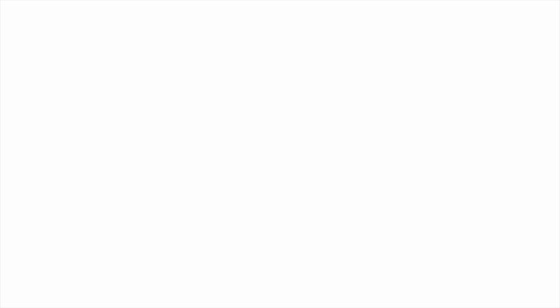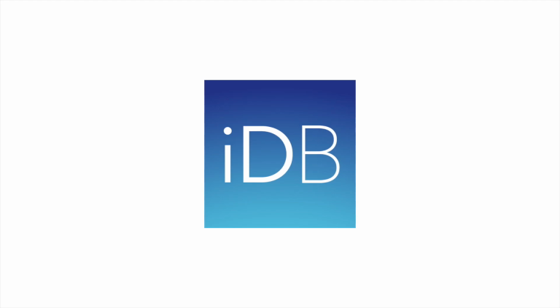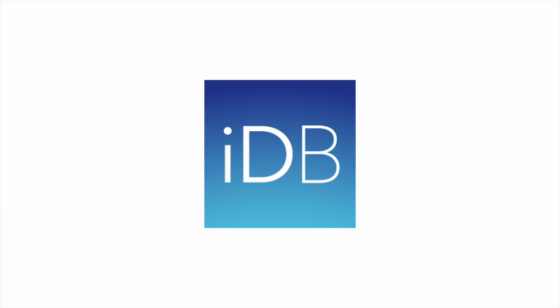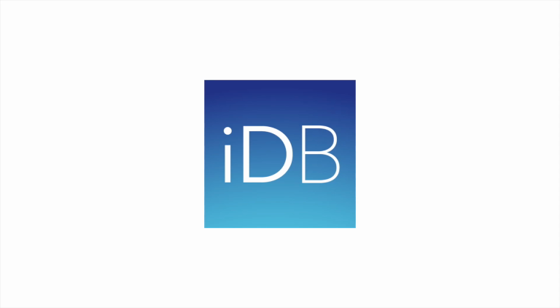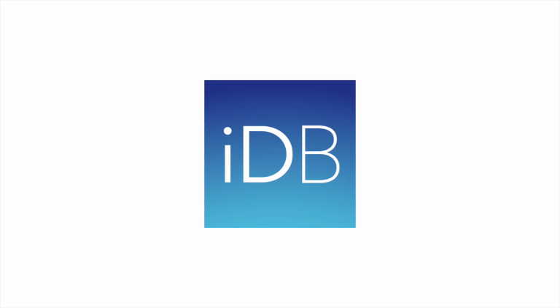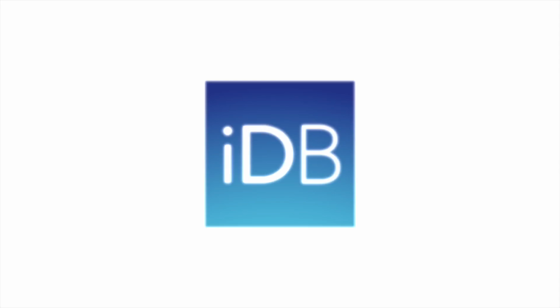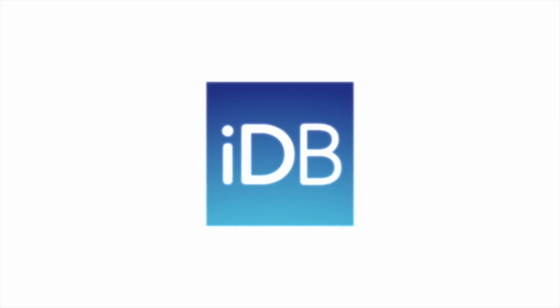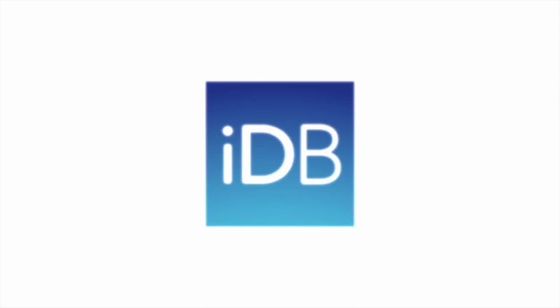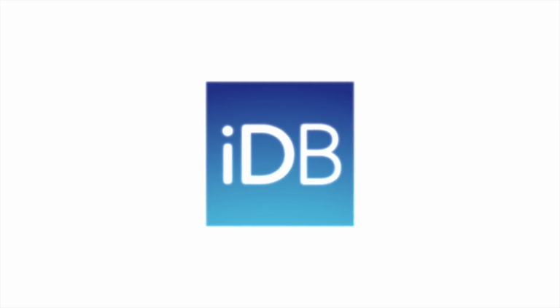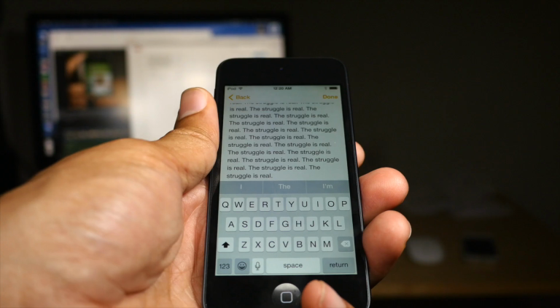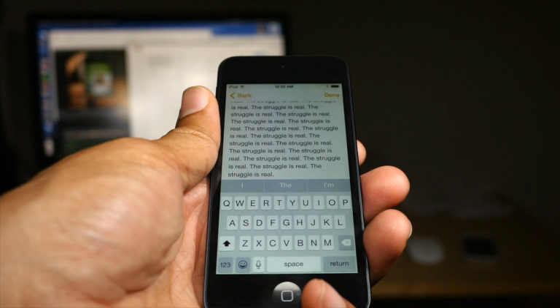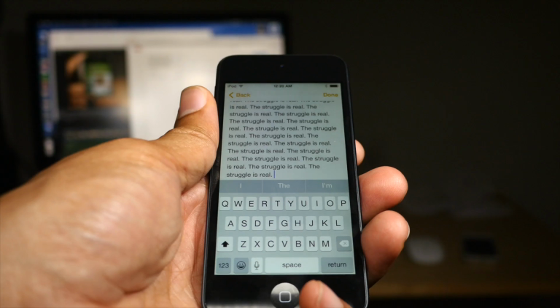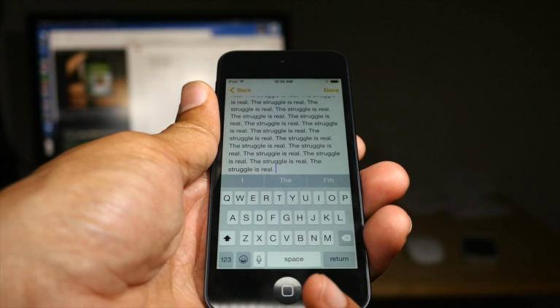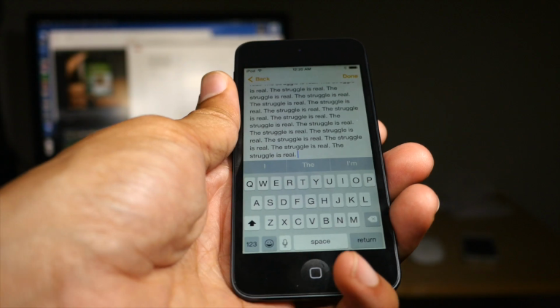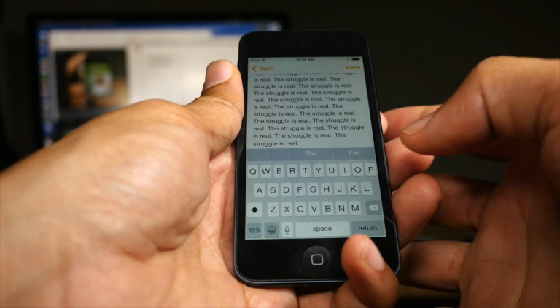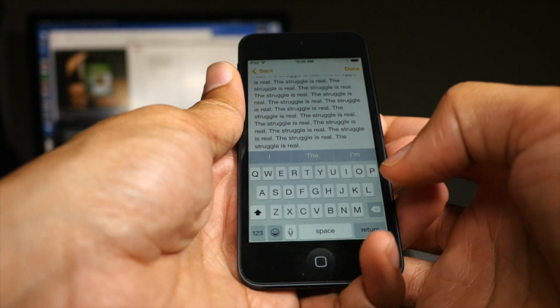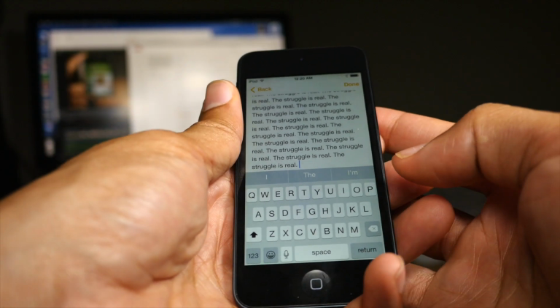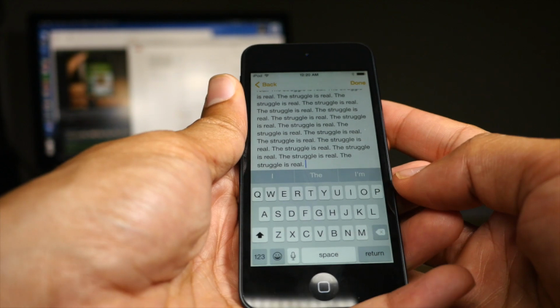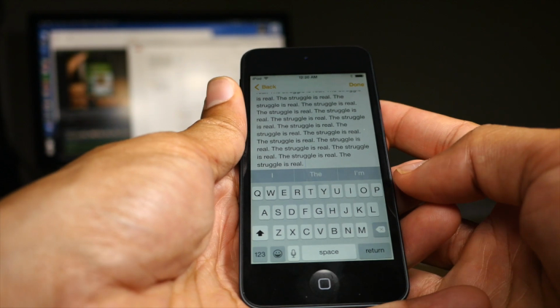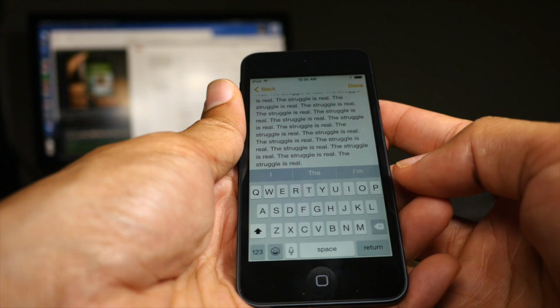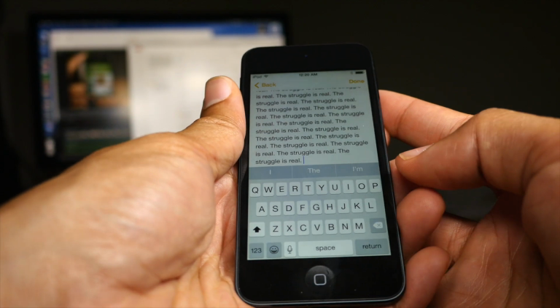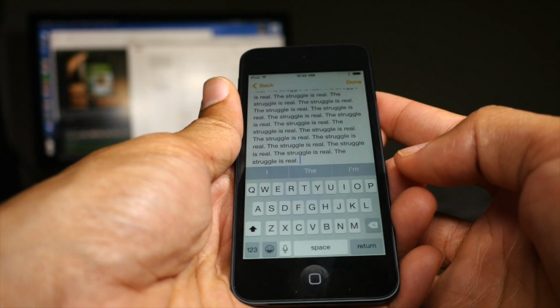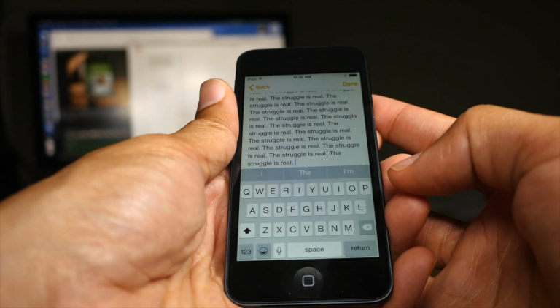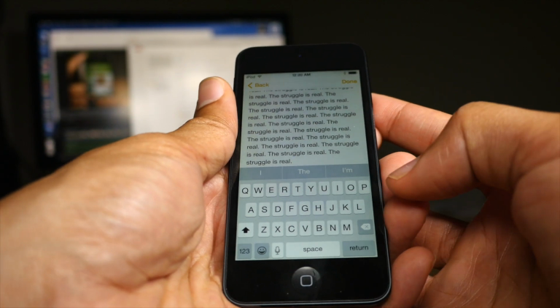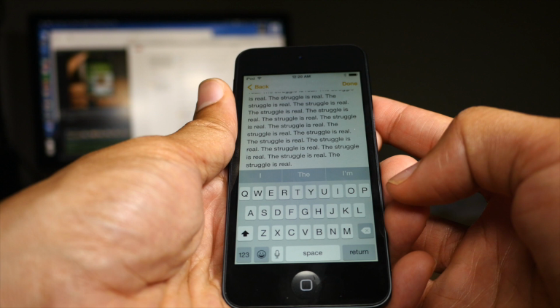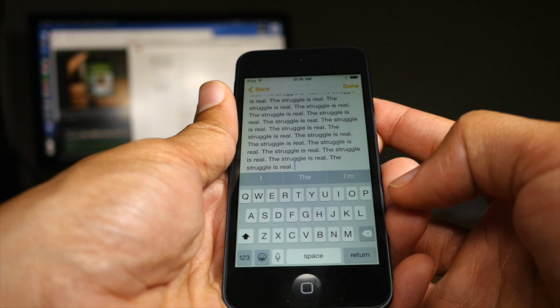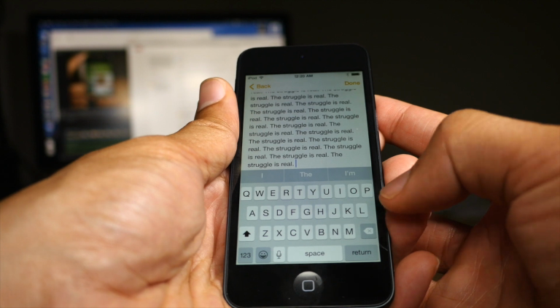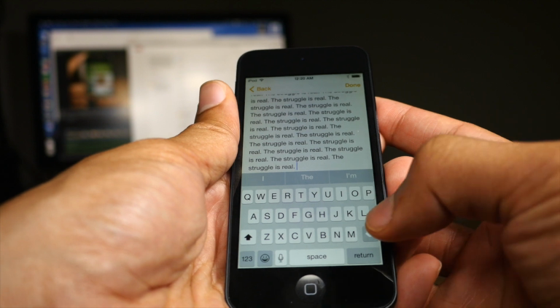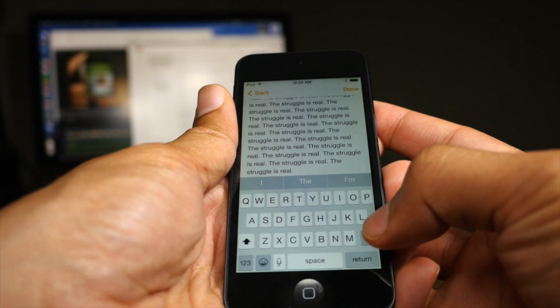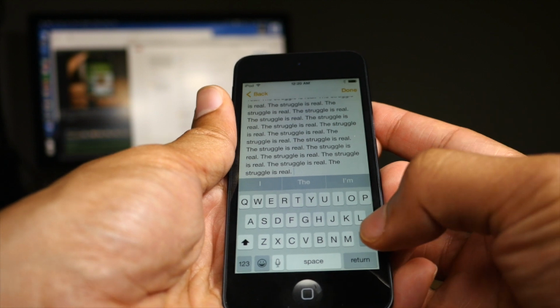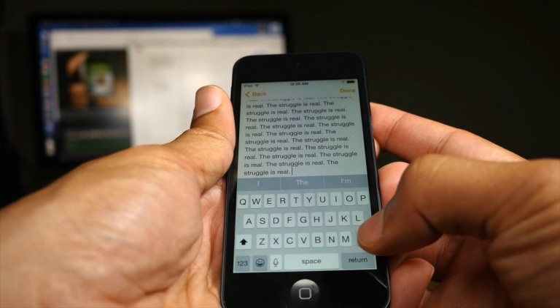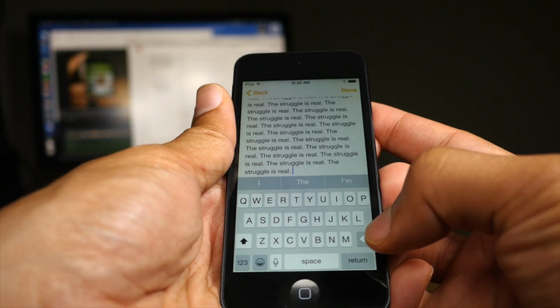What is up my friends, it's Jeff again, back with another tweak. This one is called Stop Auto Delete.